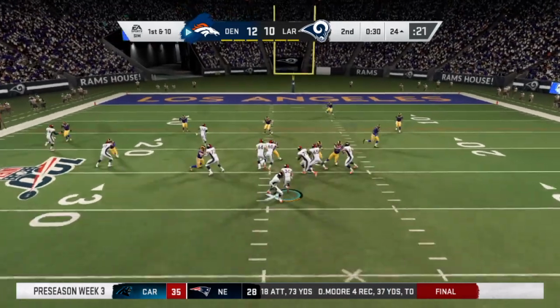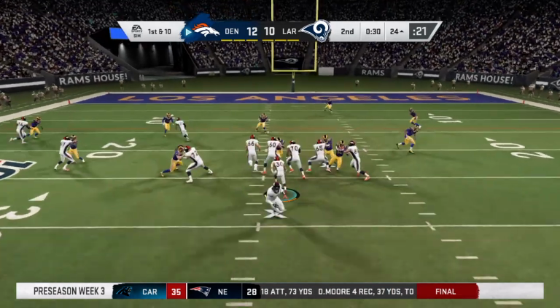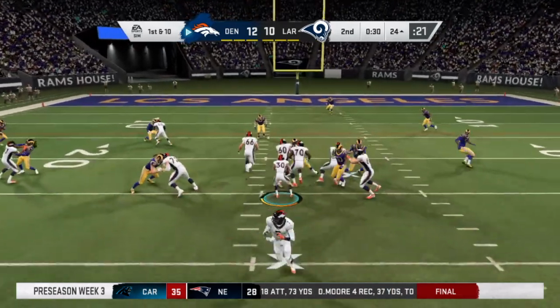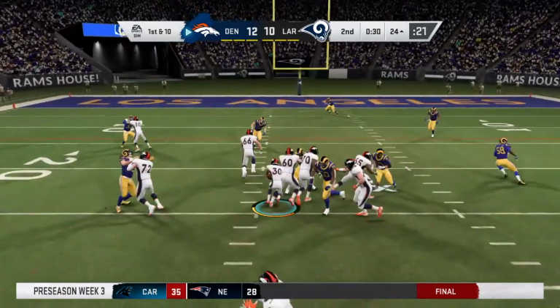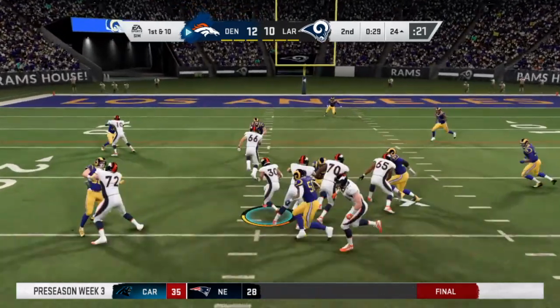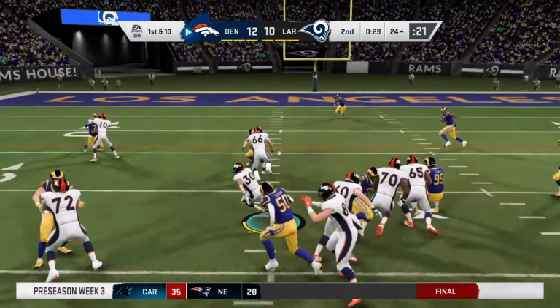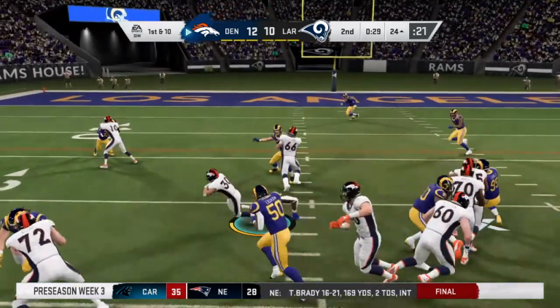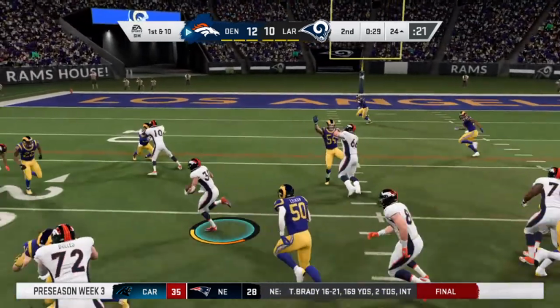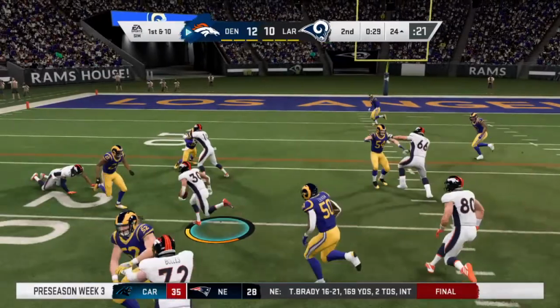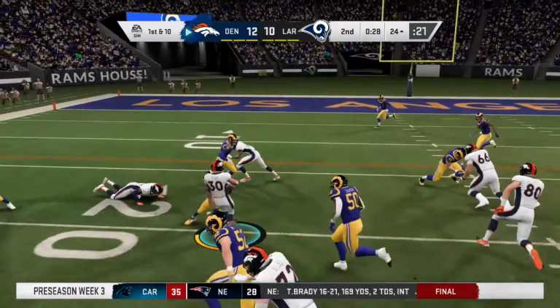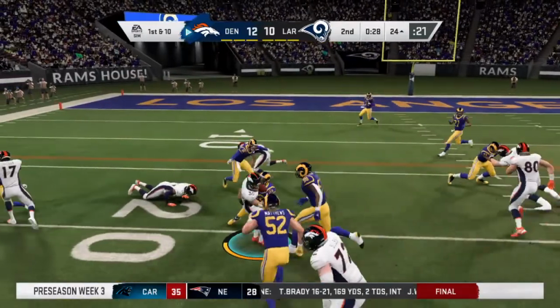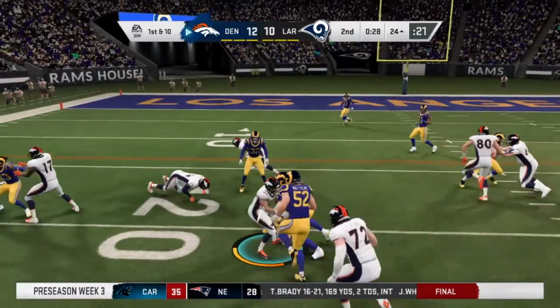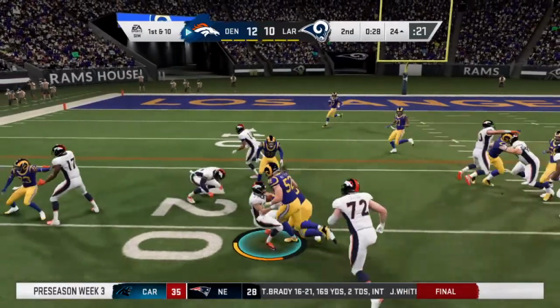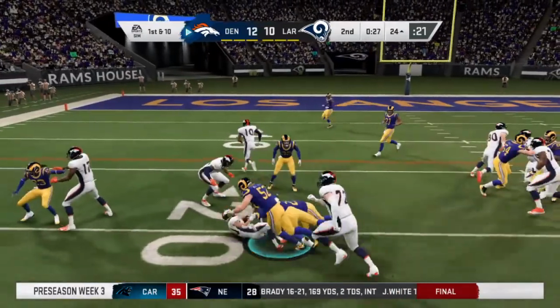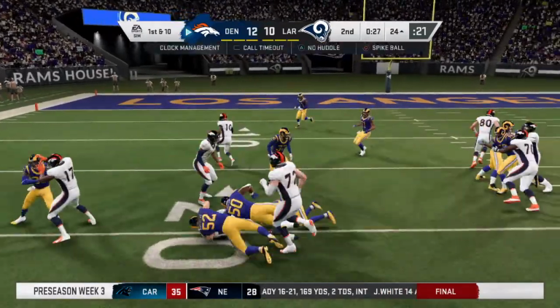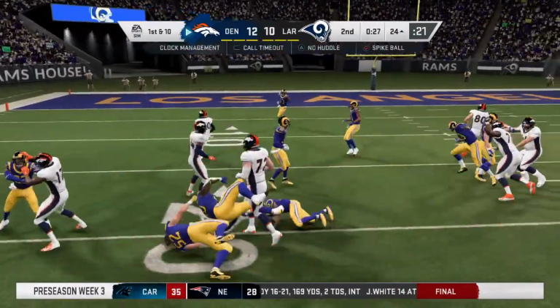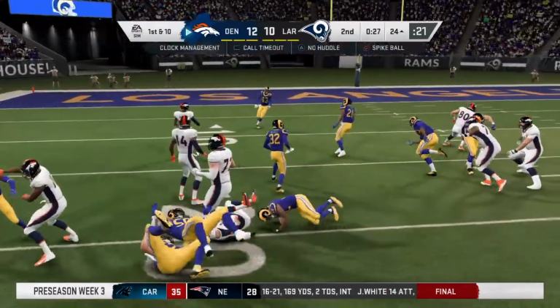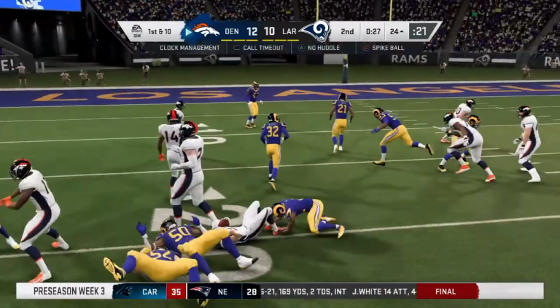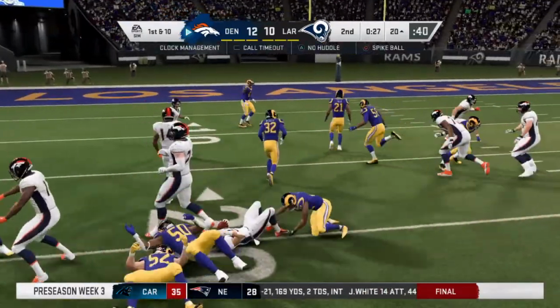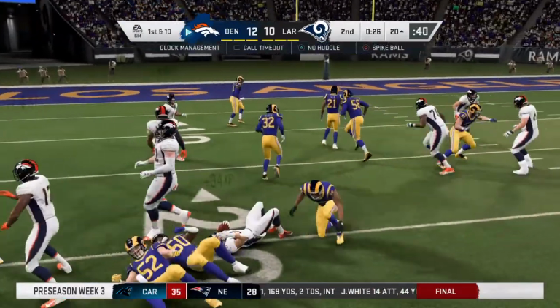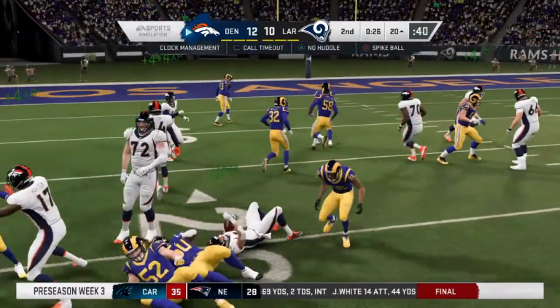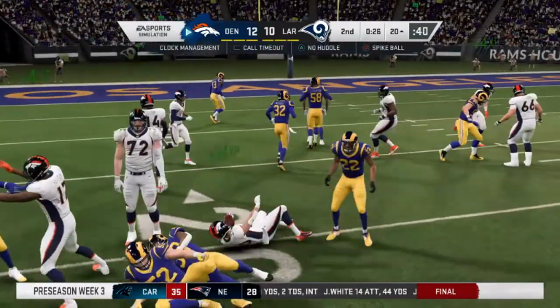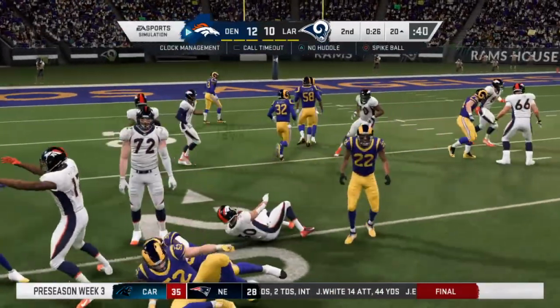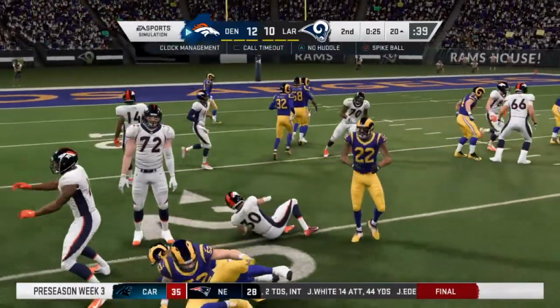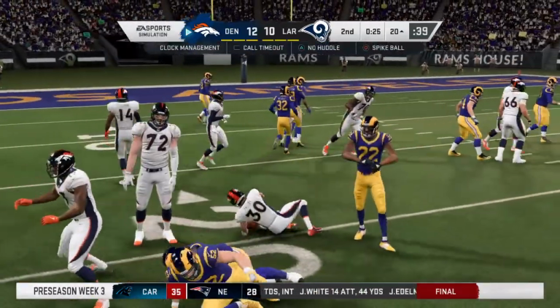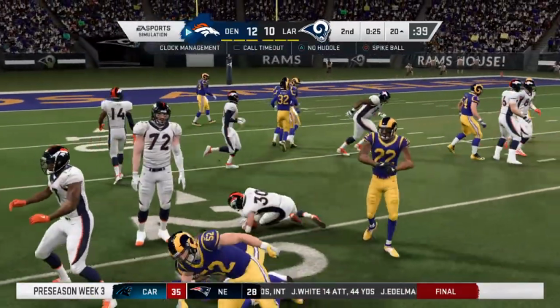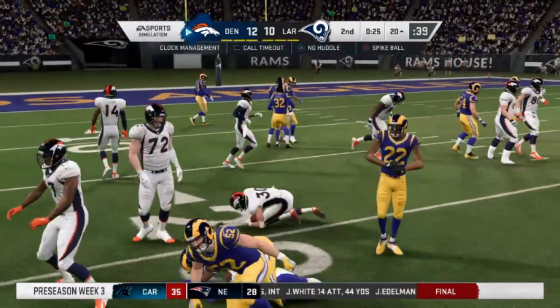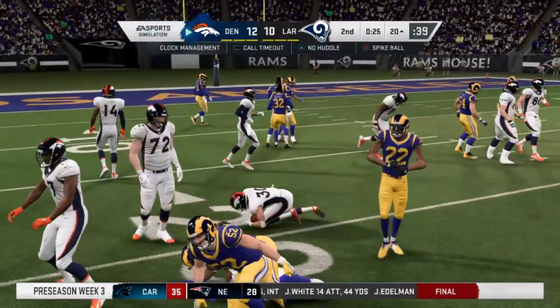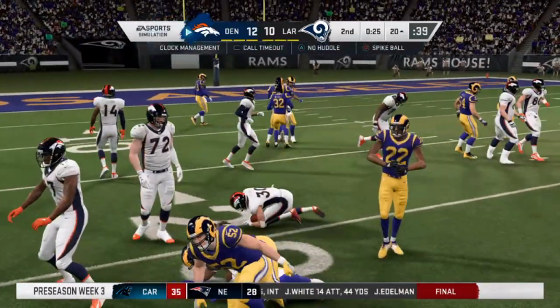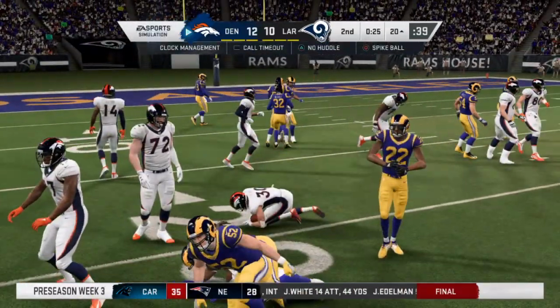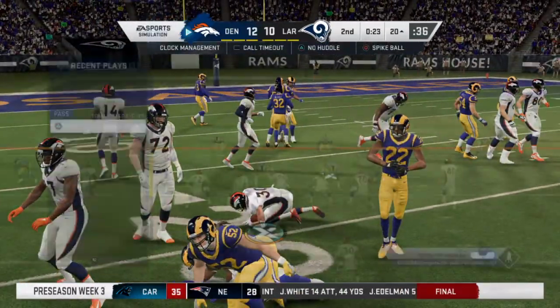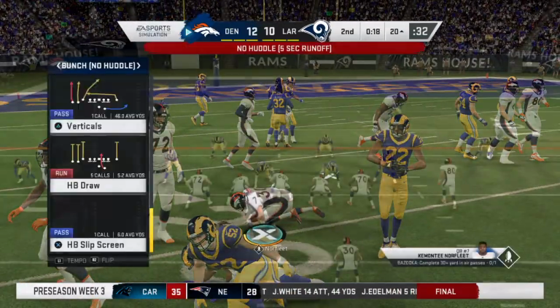They'll try to draw Lindsey. They'll get him to the ground at the 20, following a pickup of four.